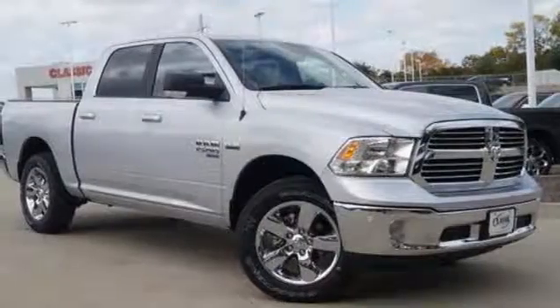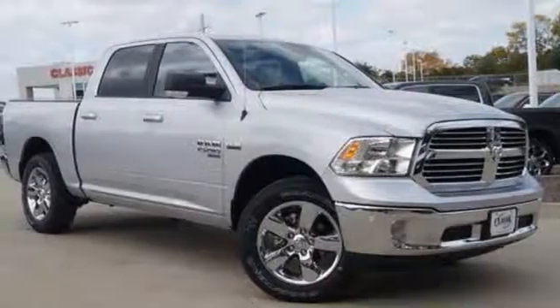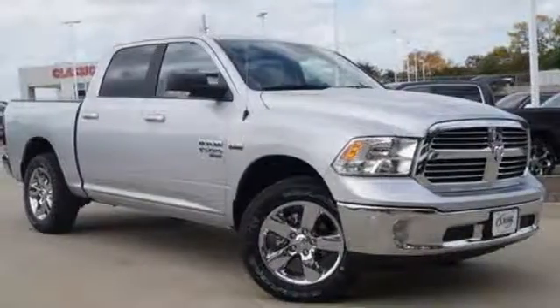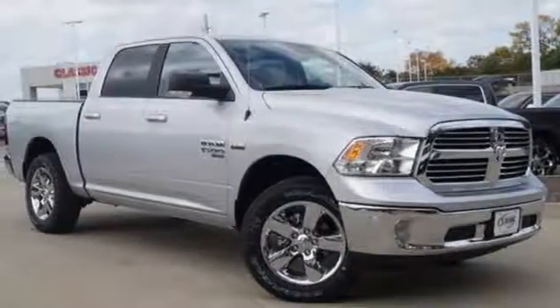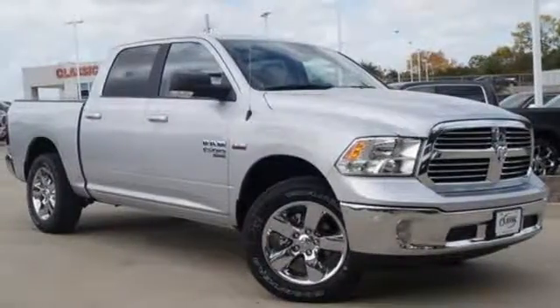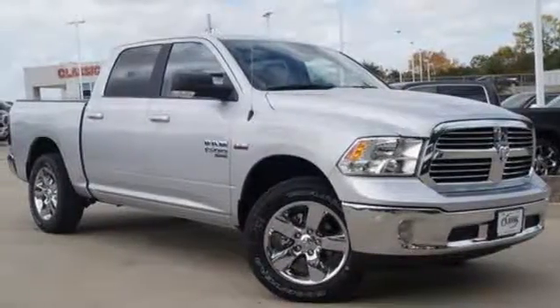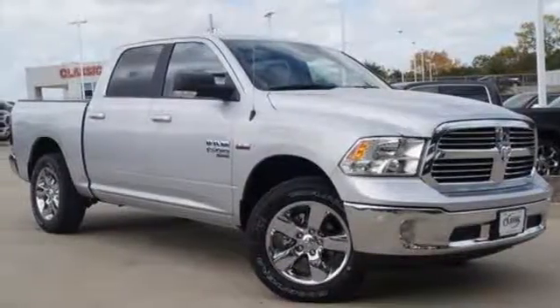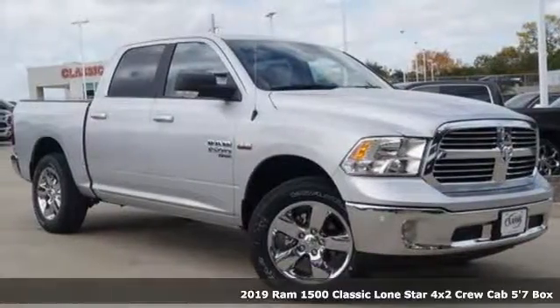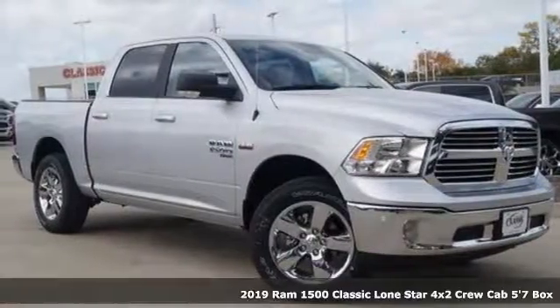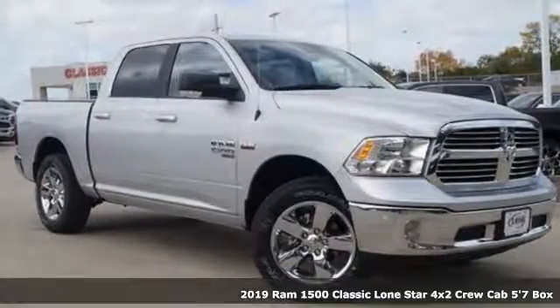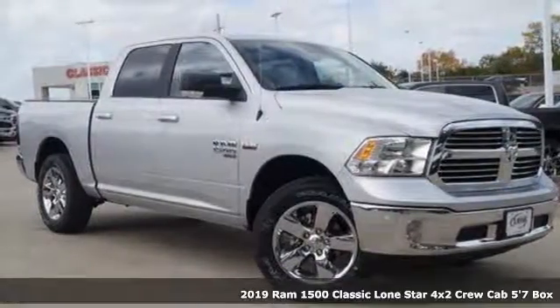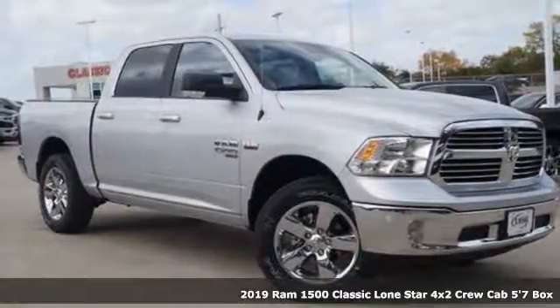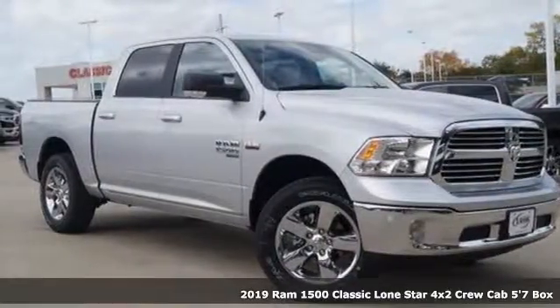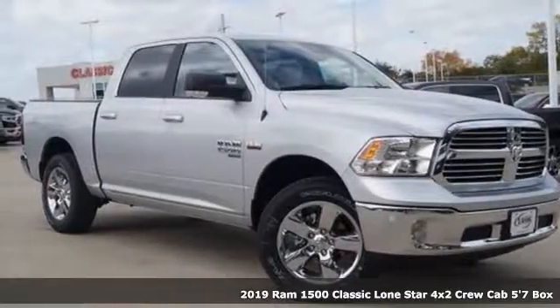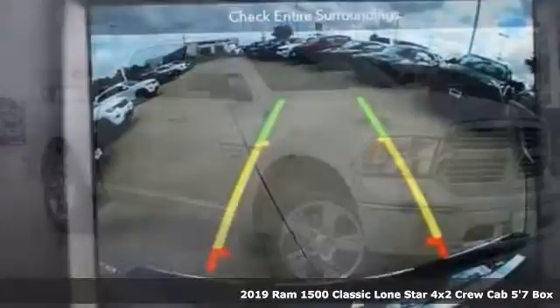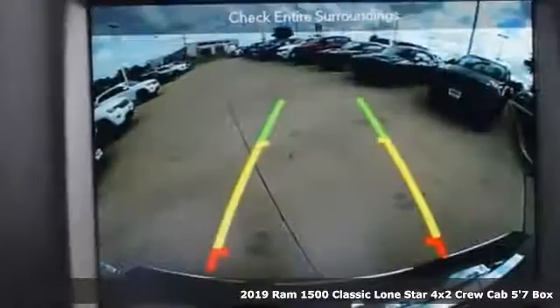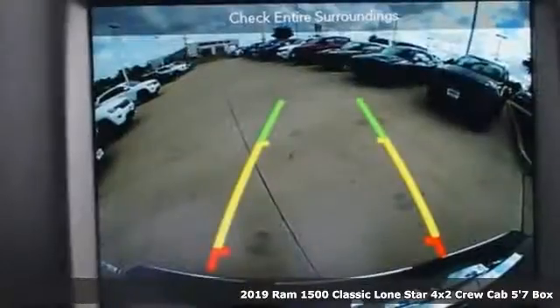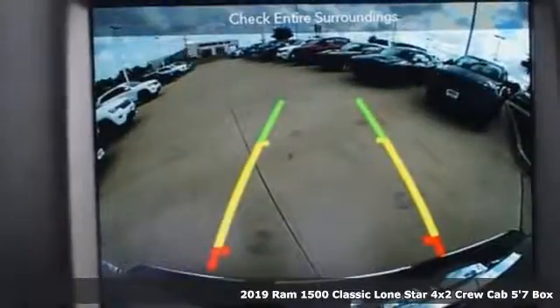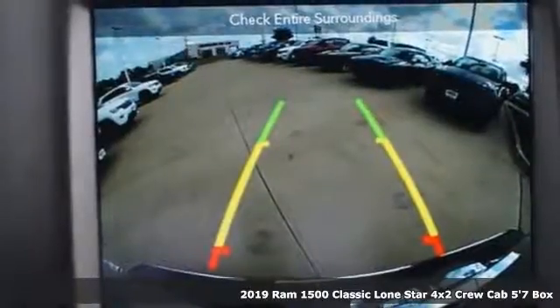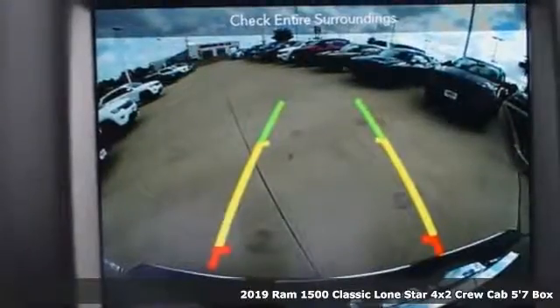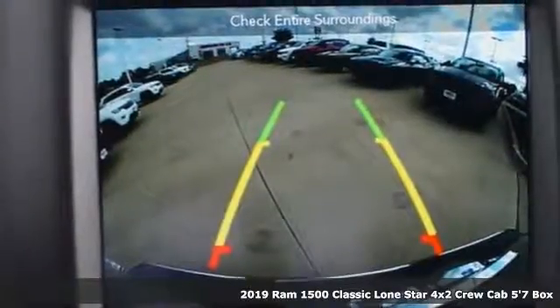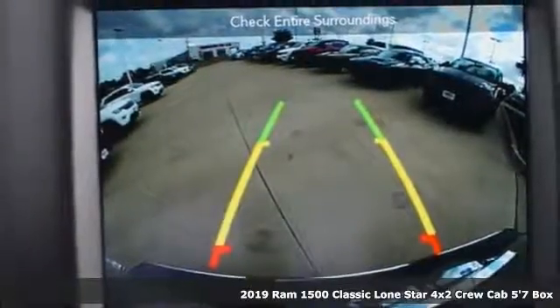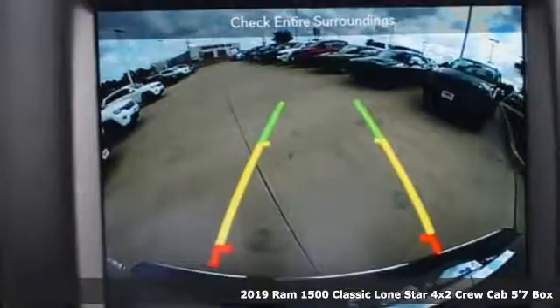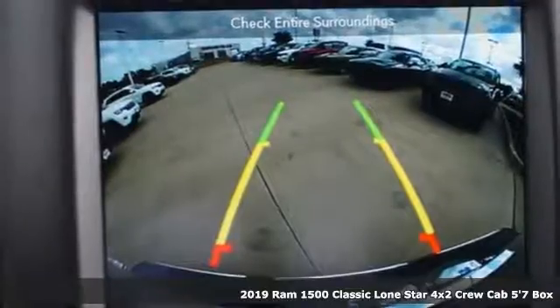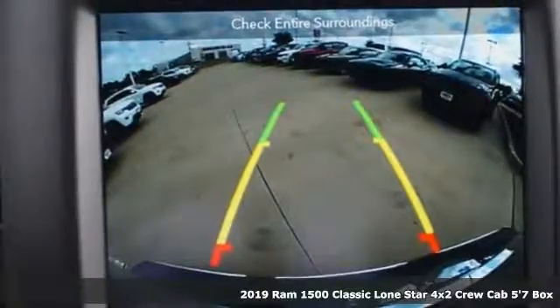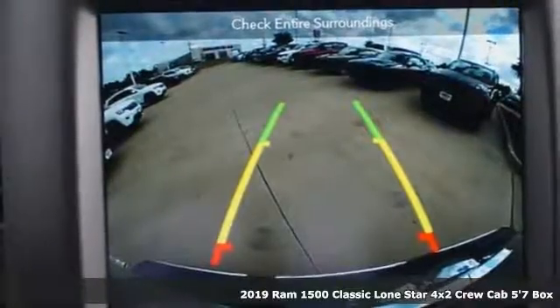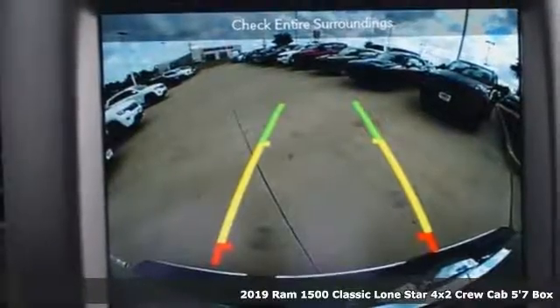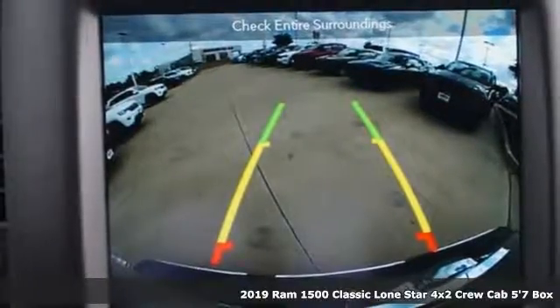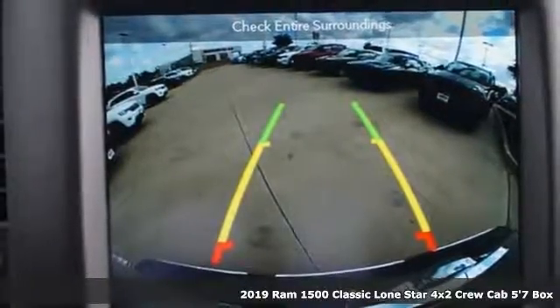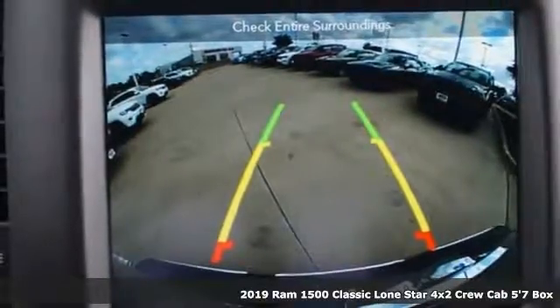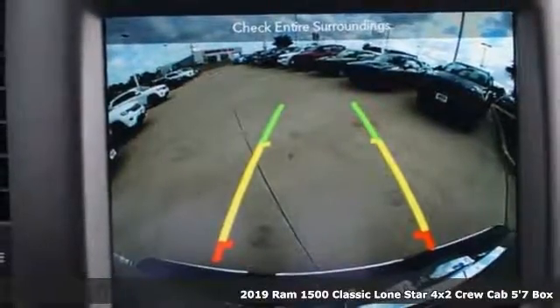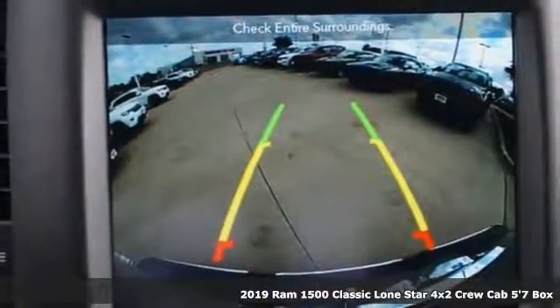It's a new 2019 1500 Classic. Engineered to get things done. Engineered to be a Ram.